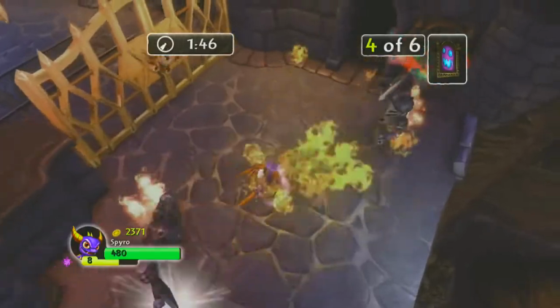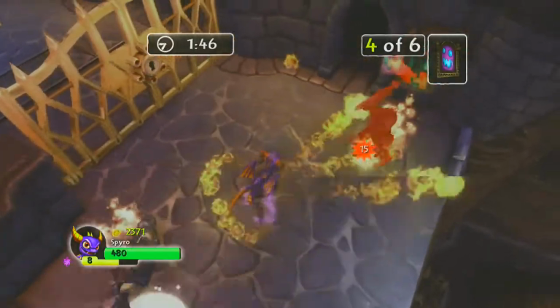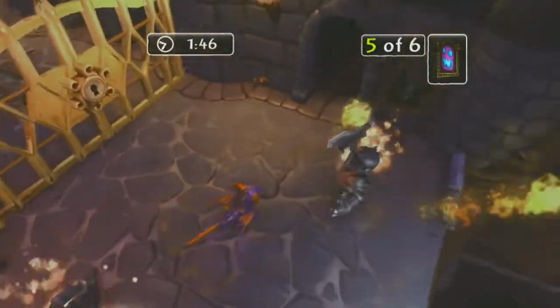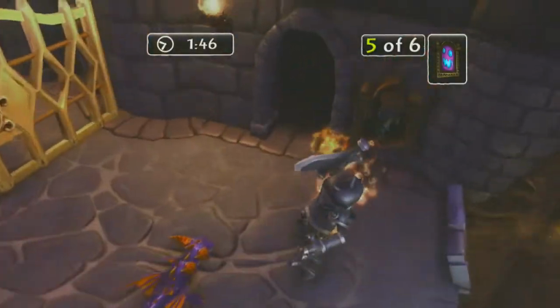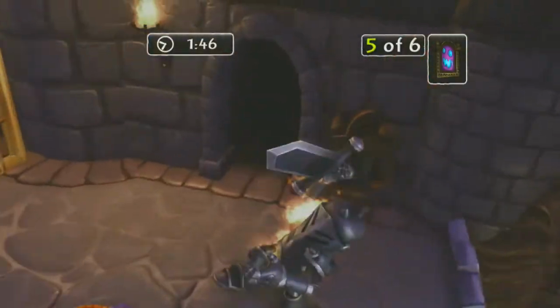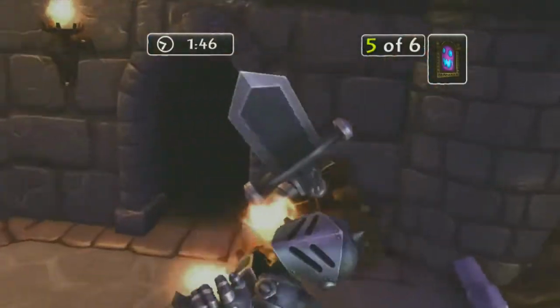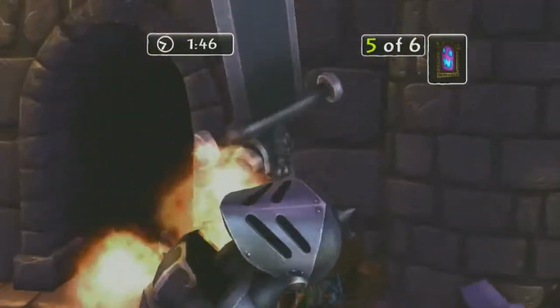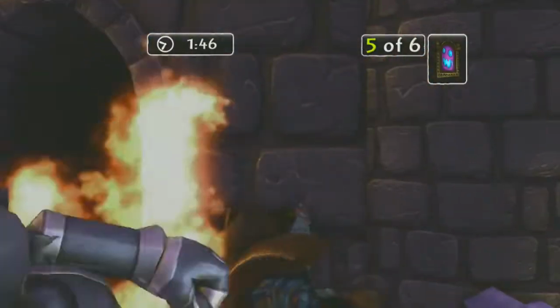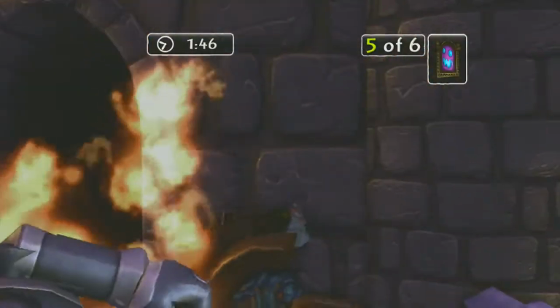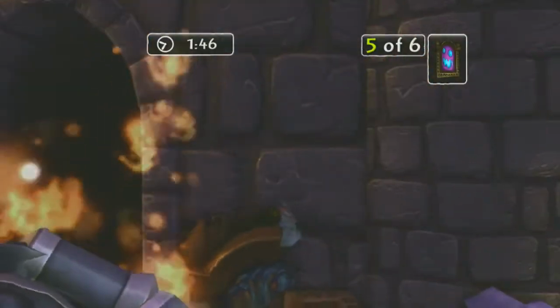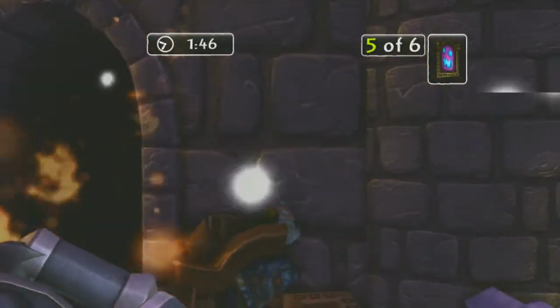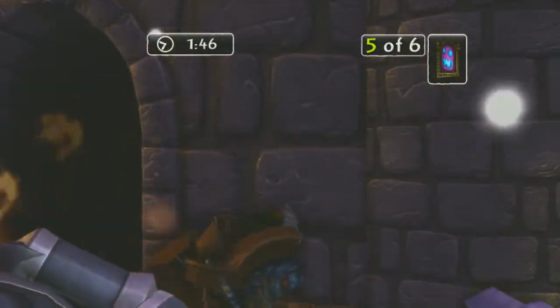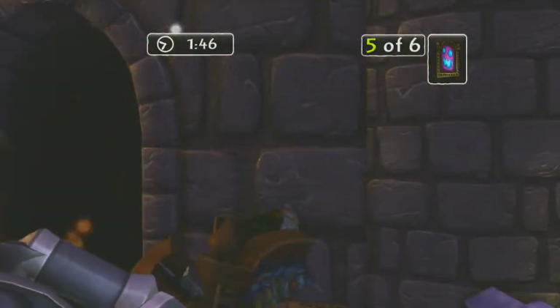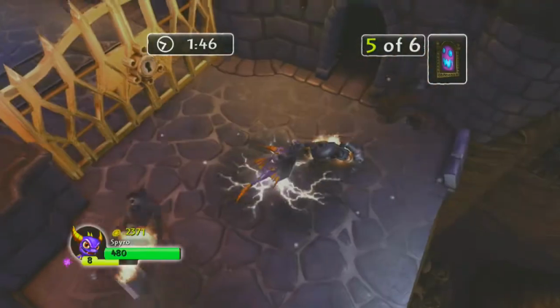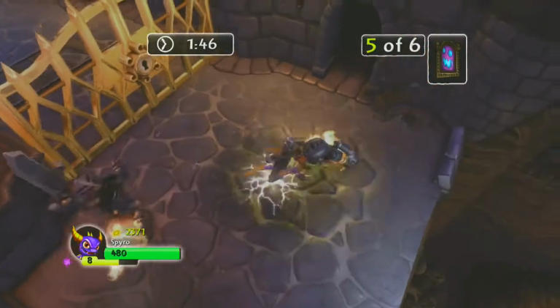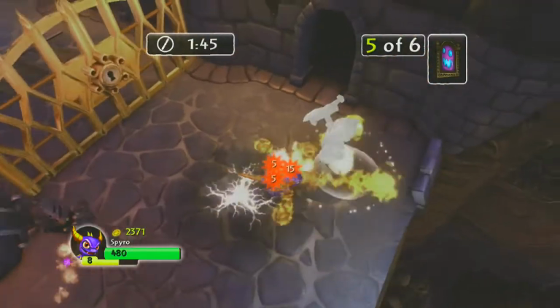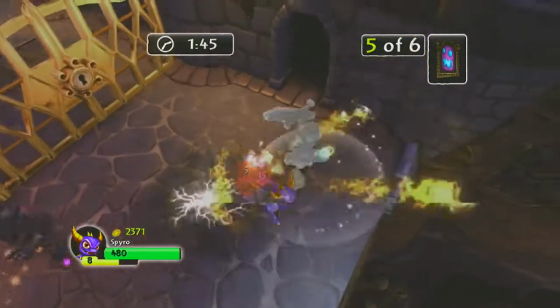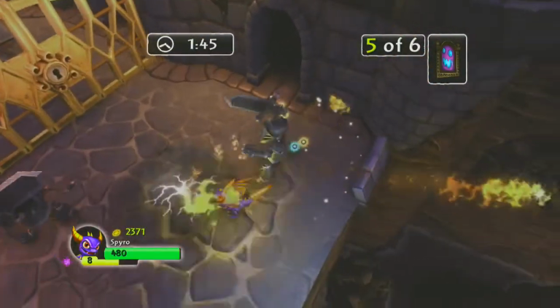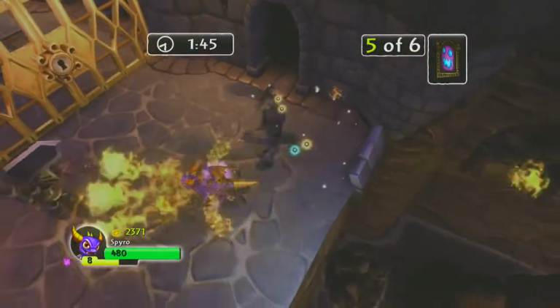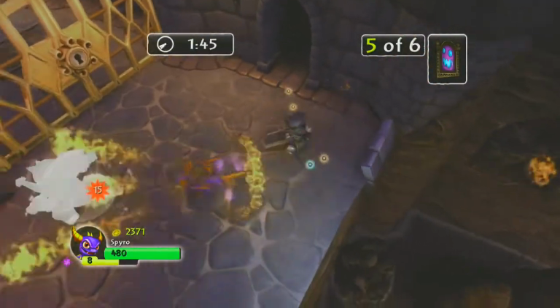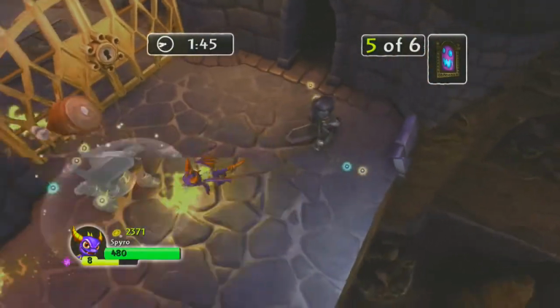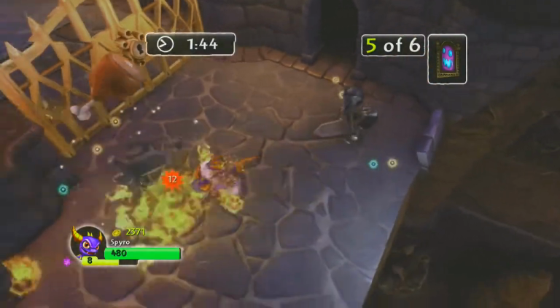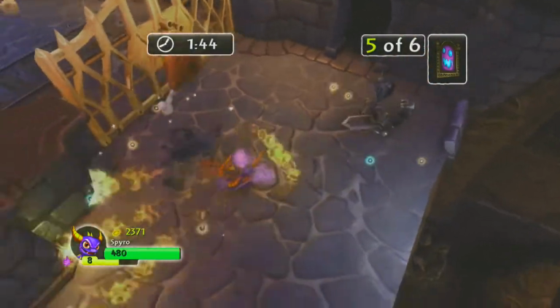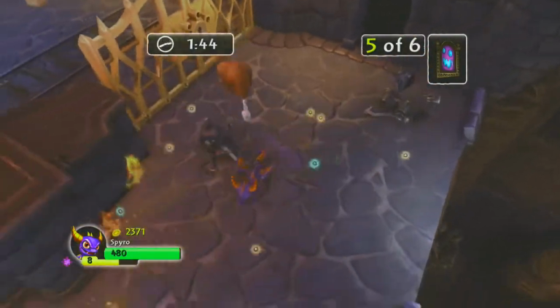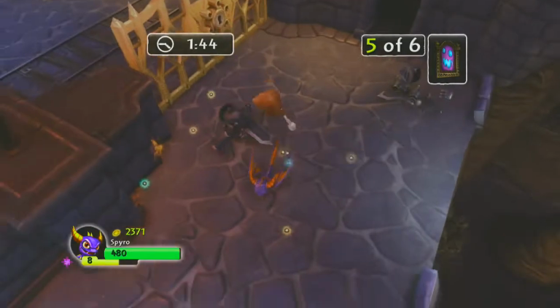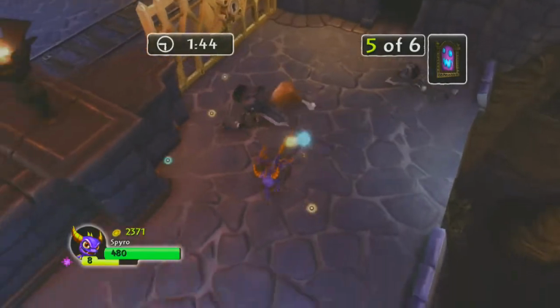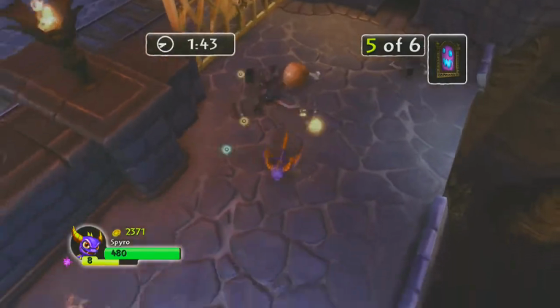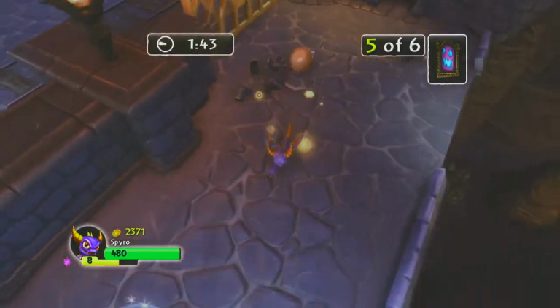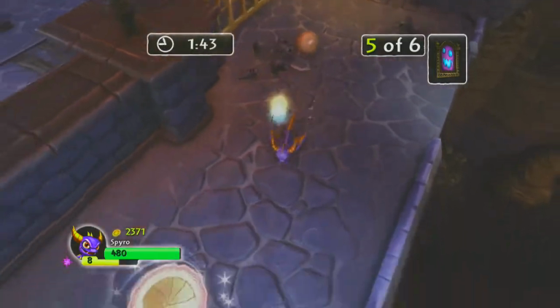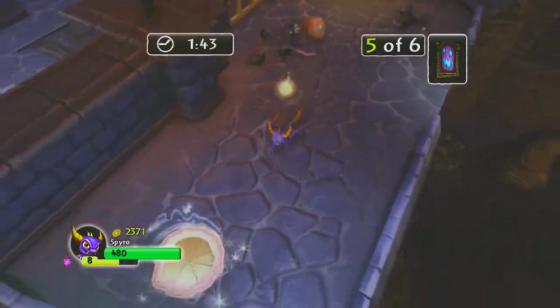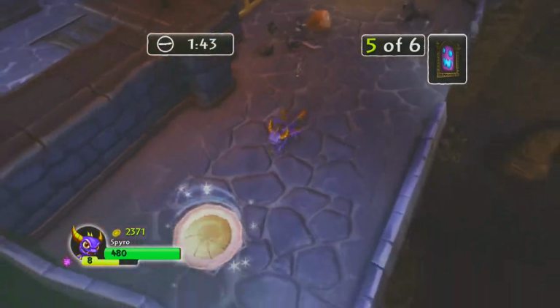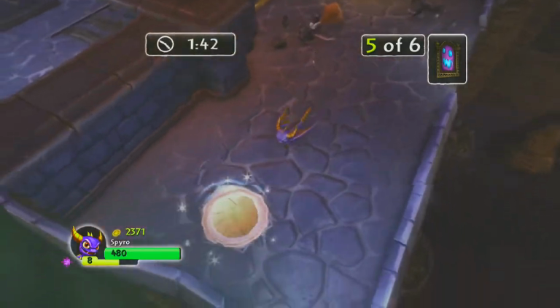Heroic Challenges are tough trials that provide a permanent boost to stats, and you unlock a unique one for every character you own.